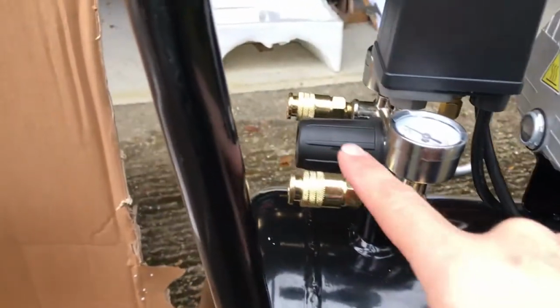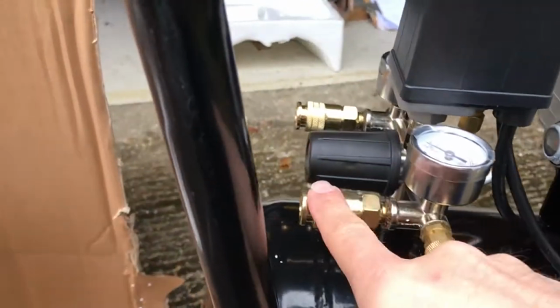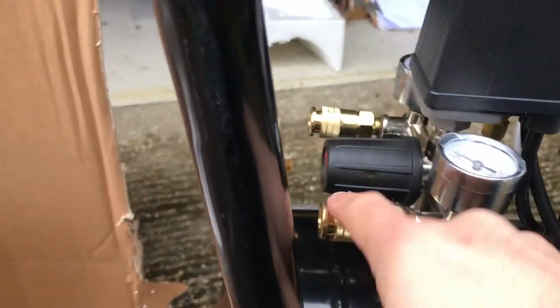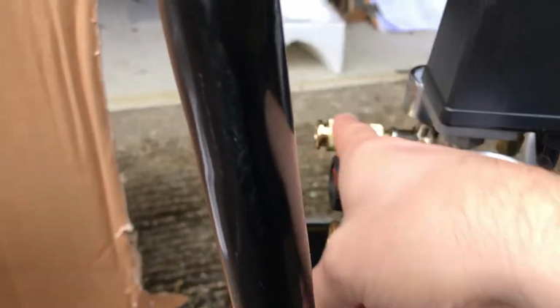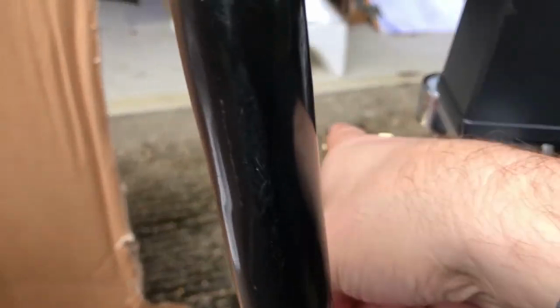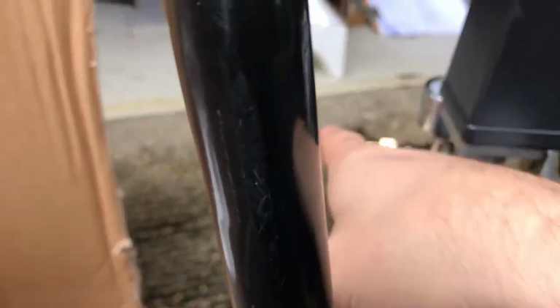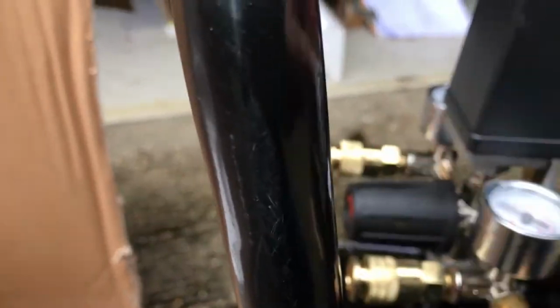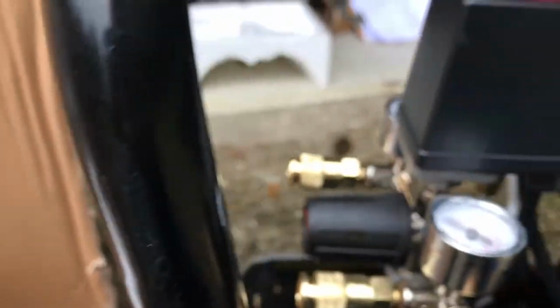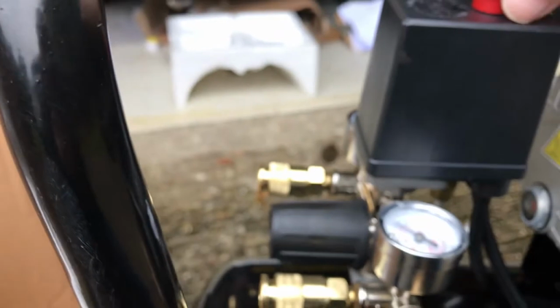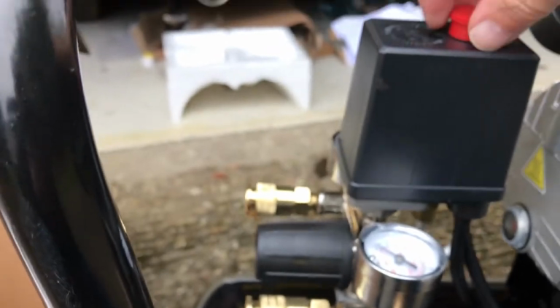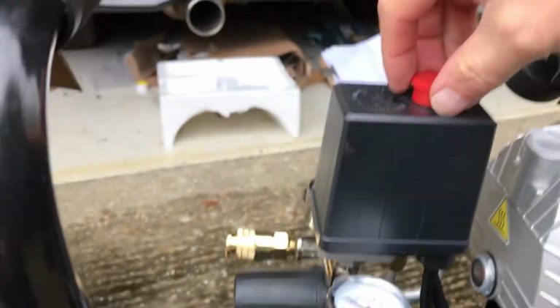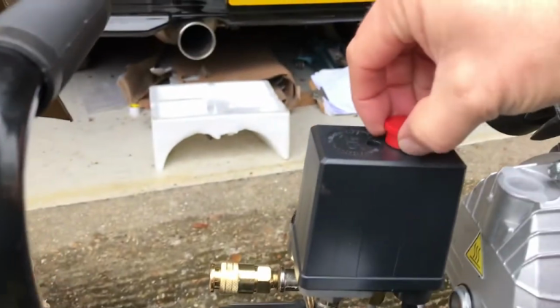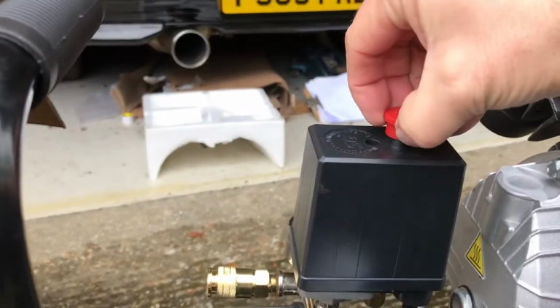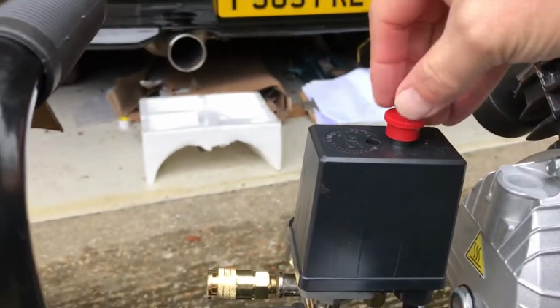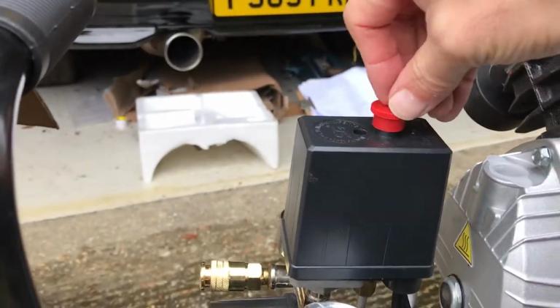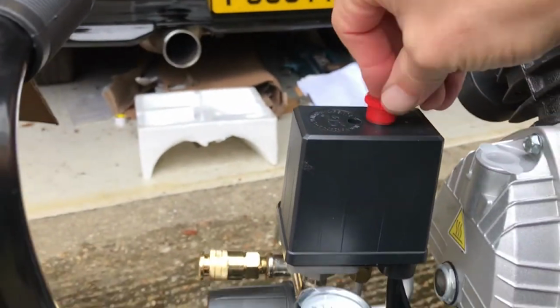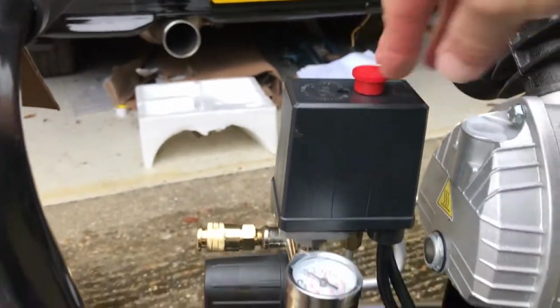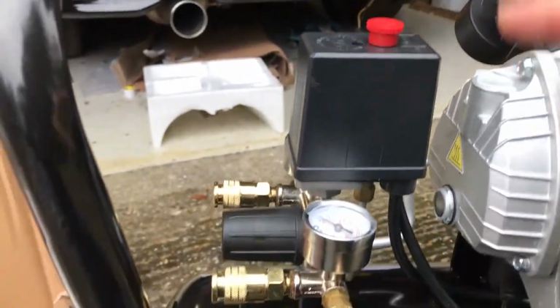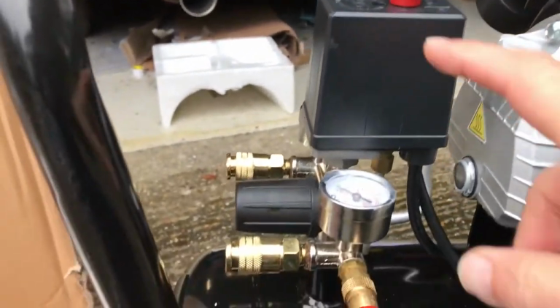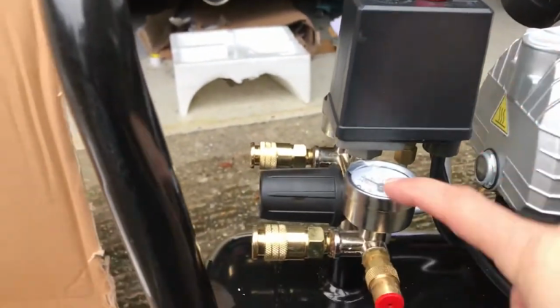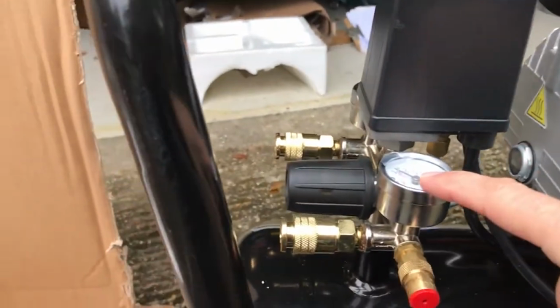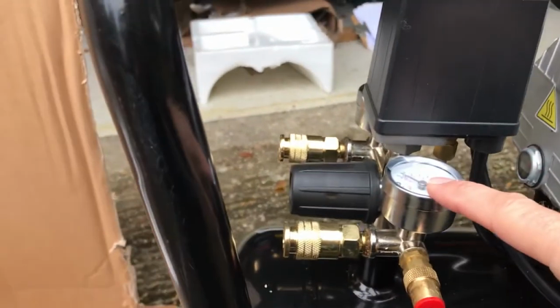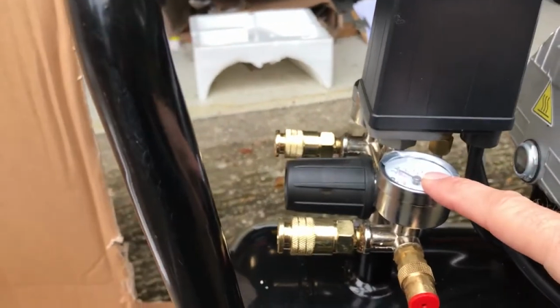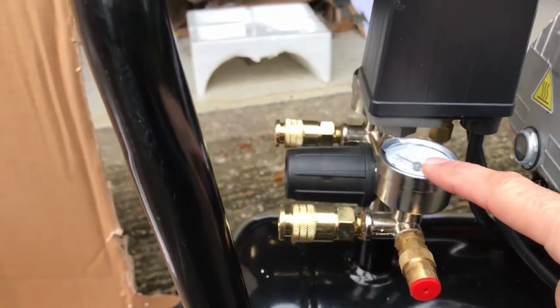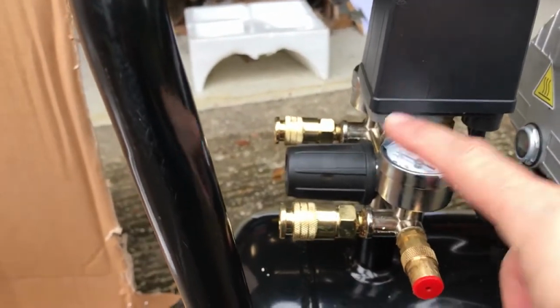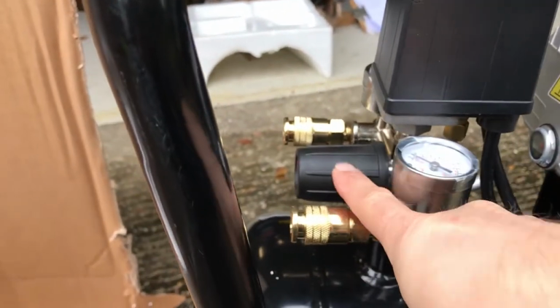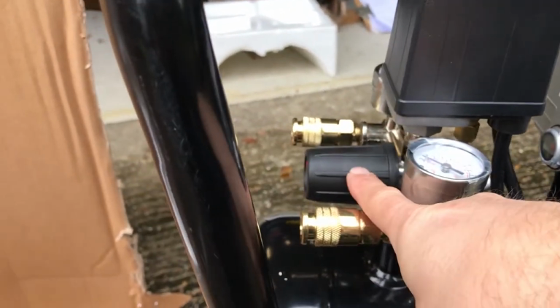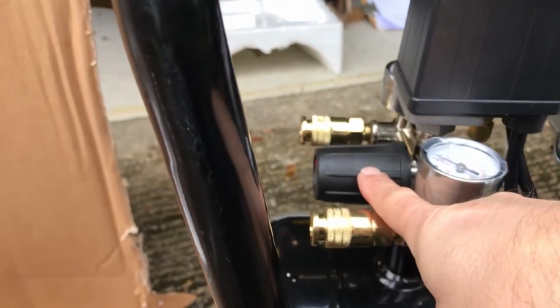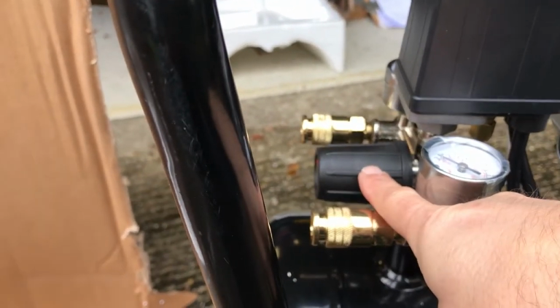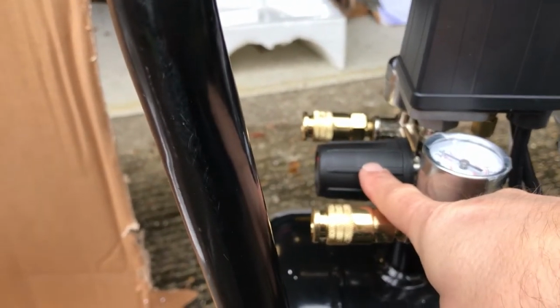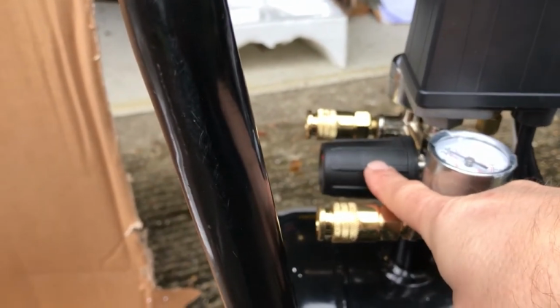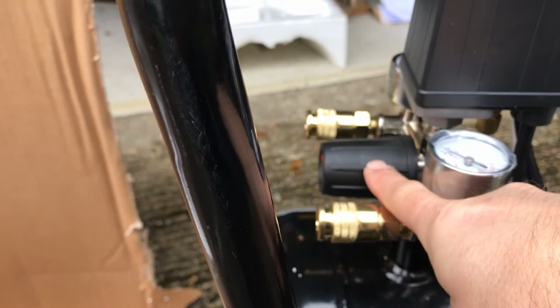Twin outlets on this one, and a button, pressure gauge, and output pressure adjuster.